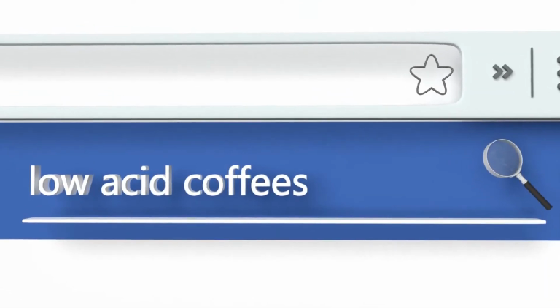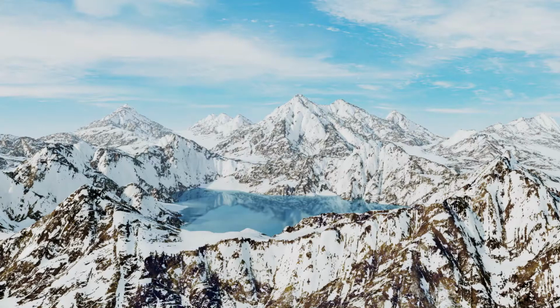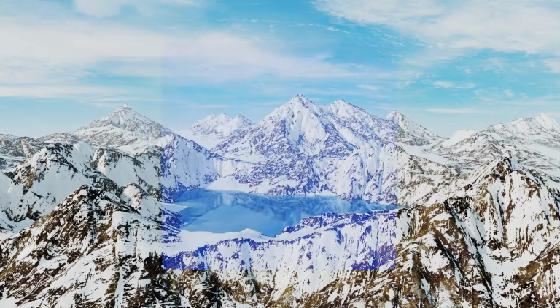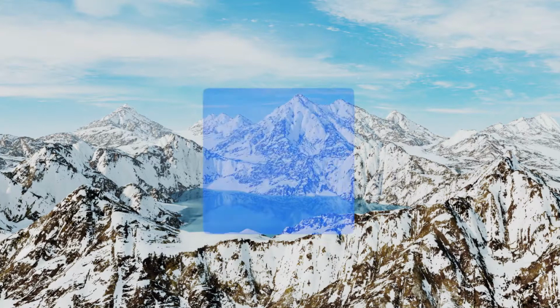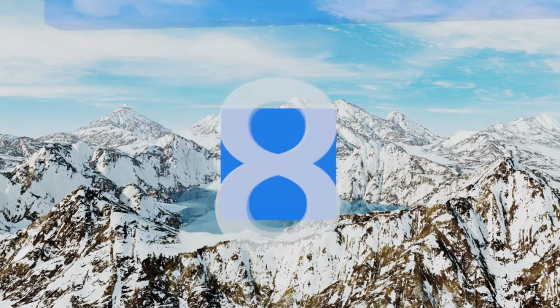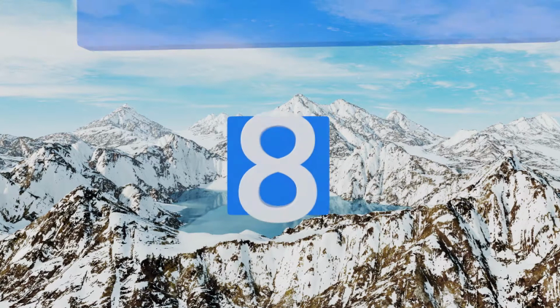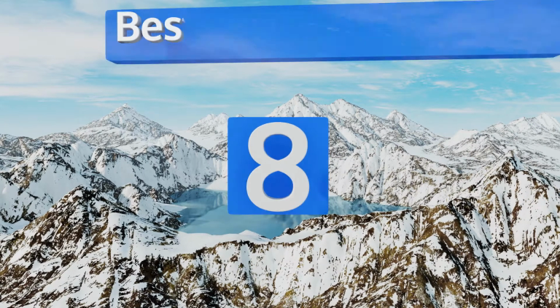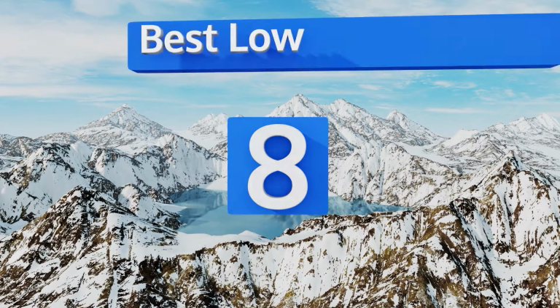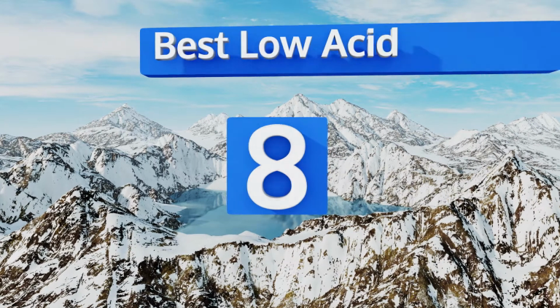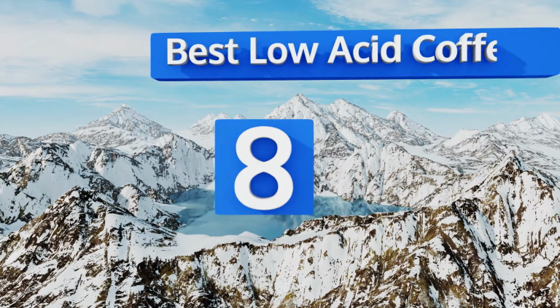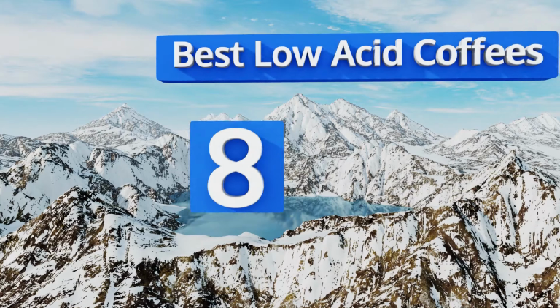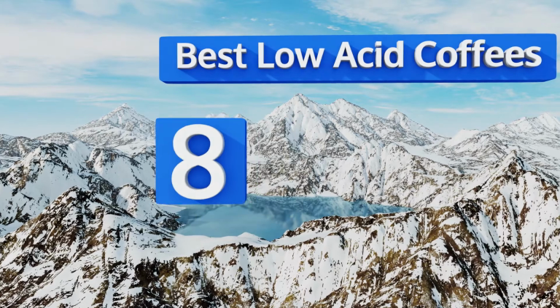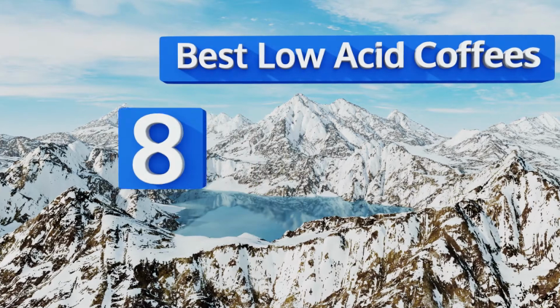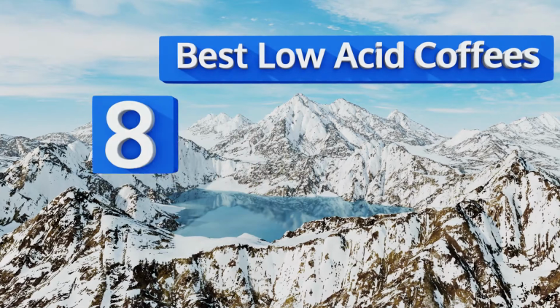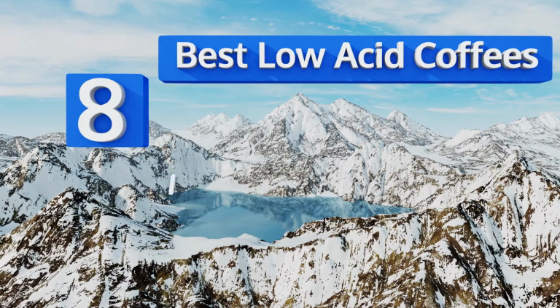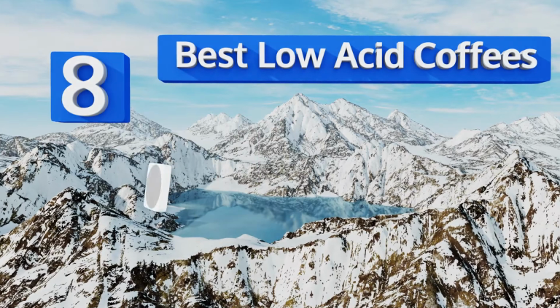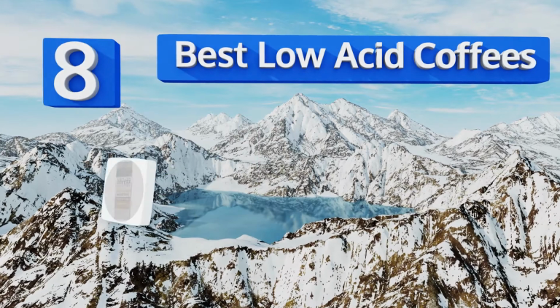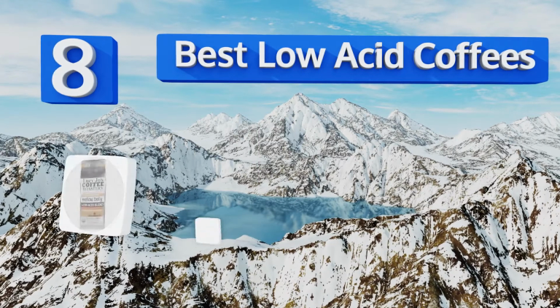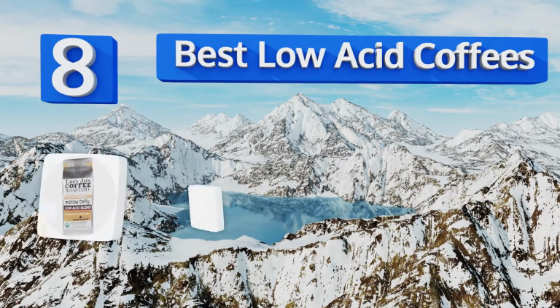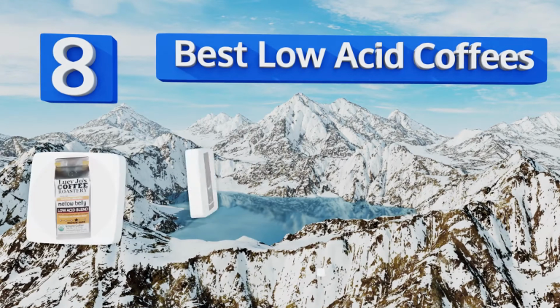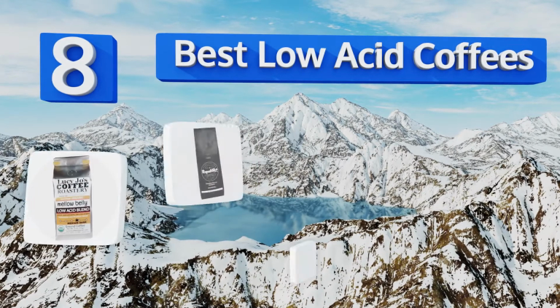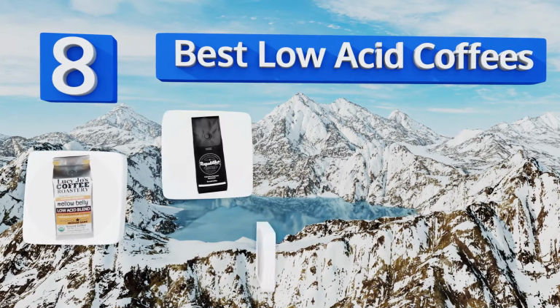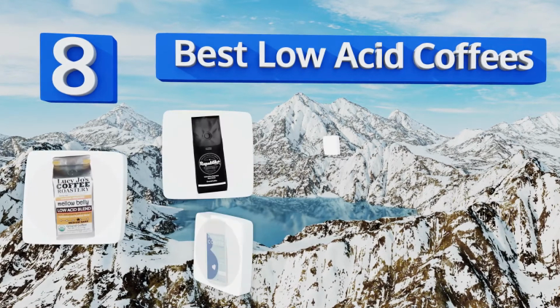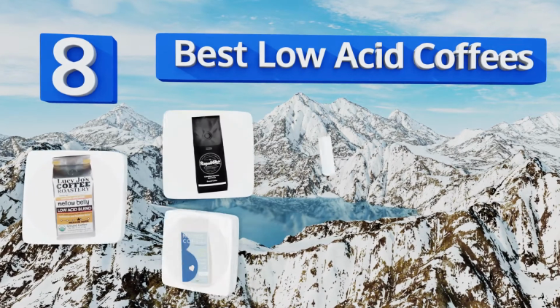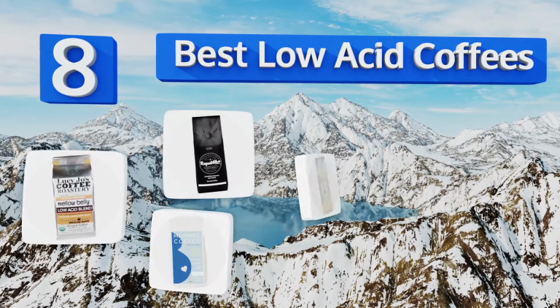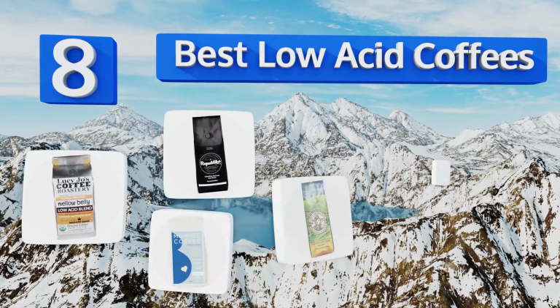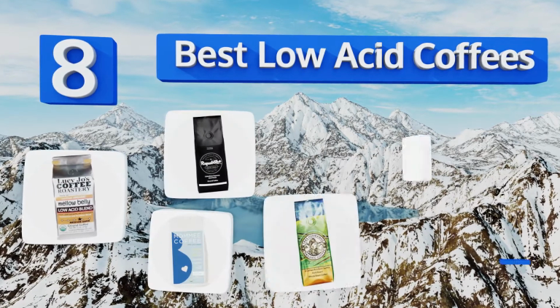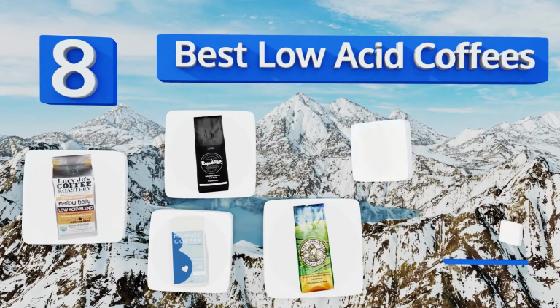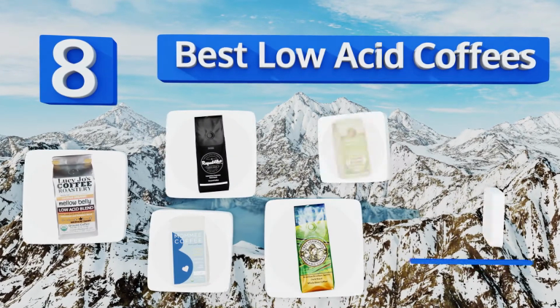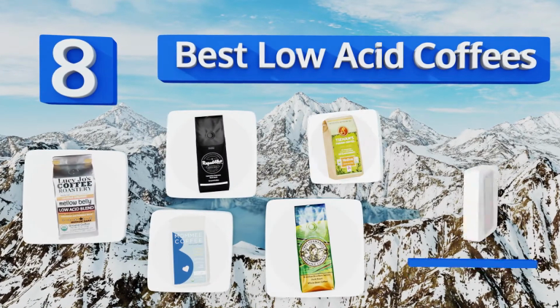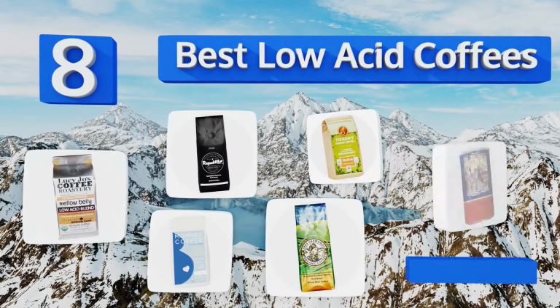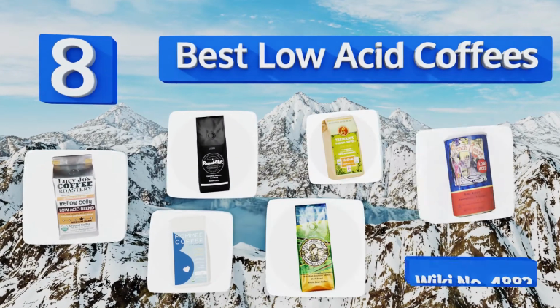Easy Vid presents the eight best low acid coffees. Let's get started with the list.